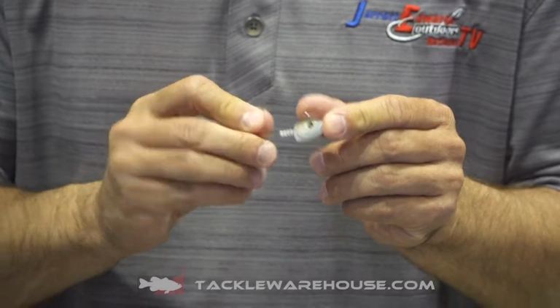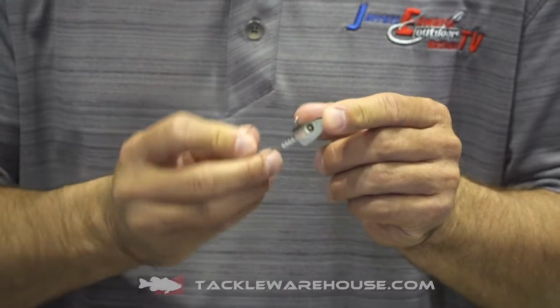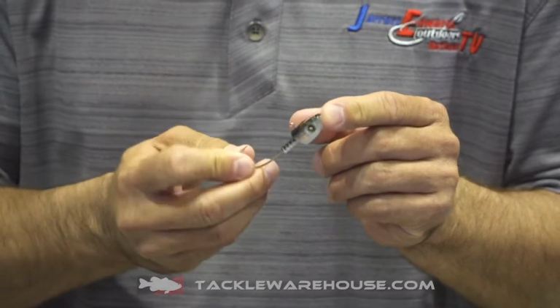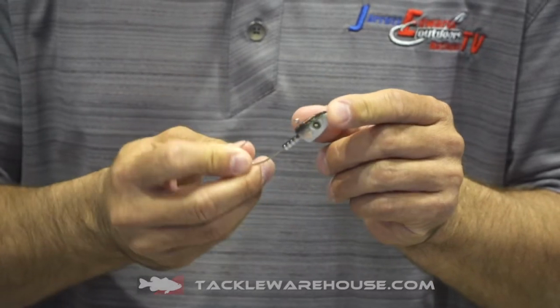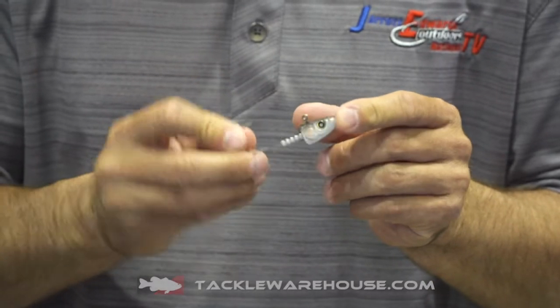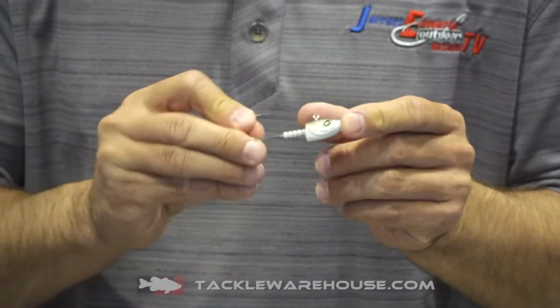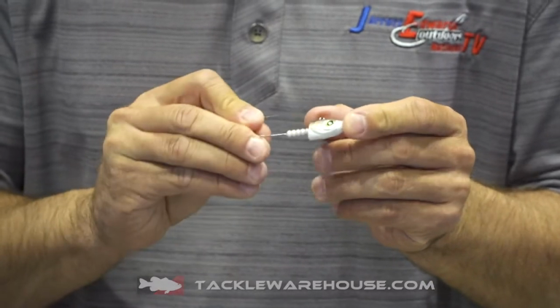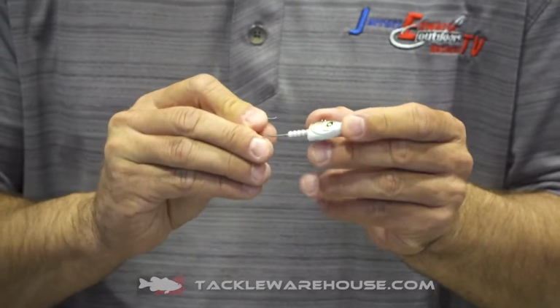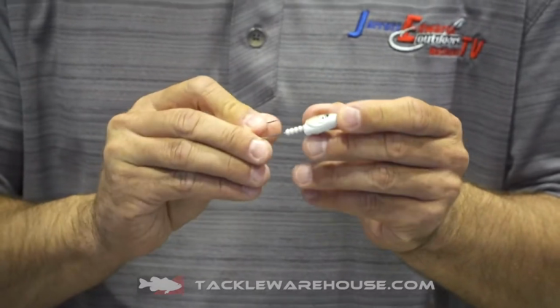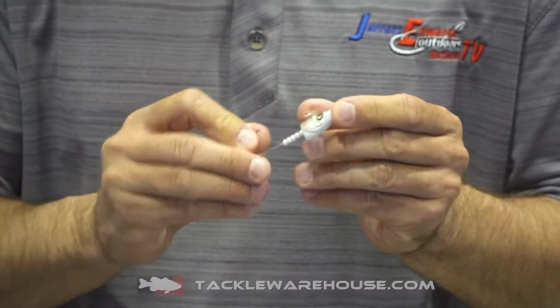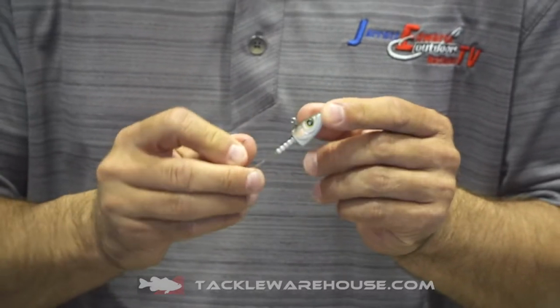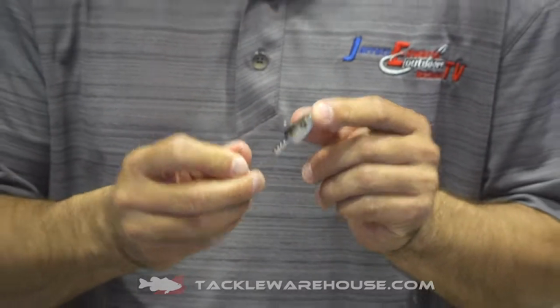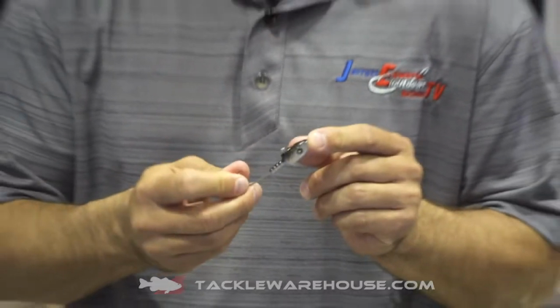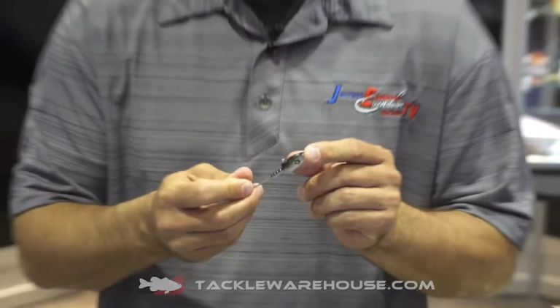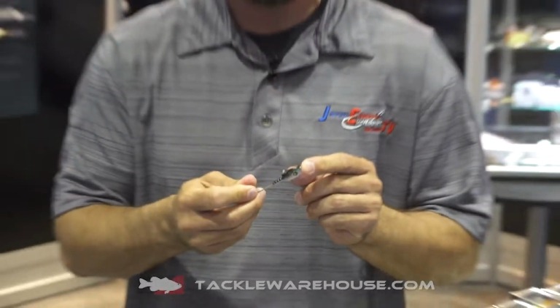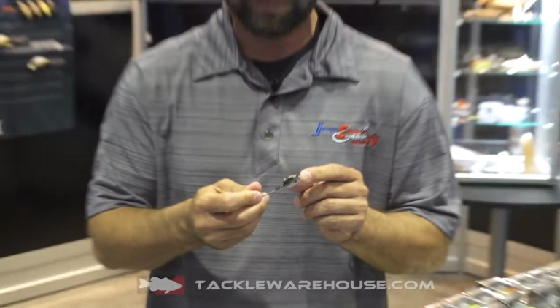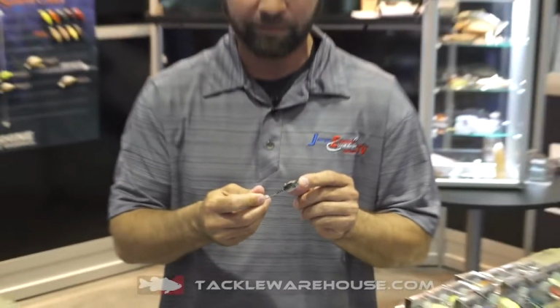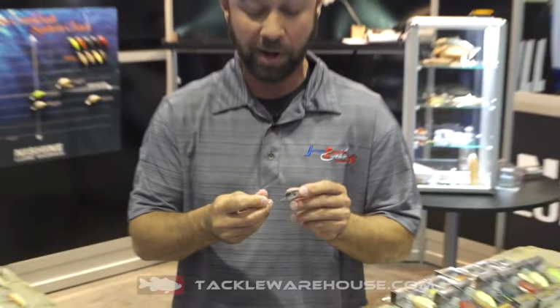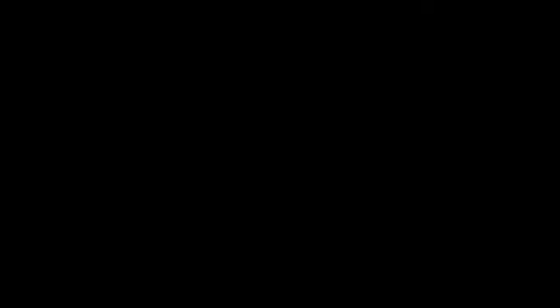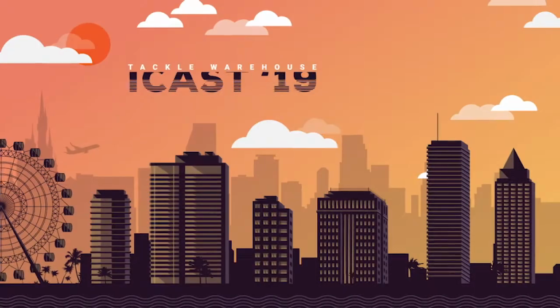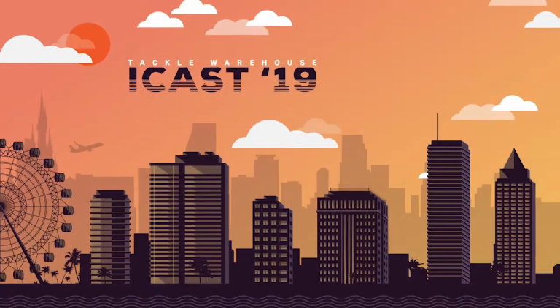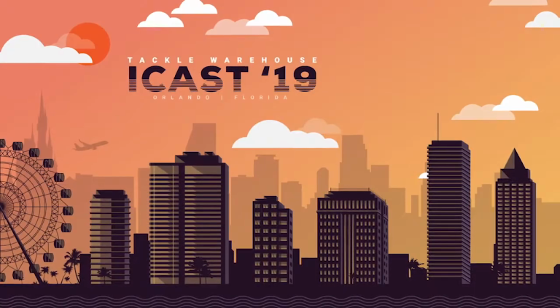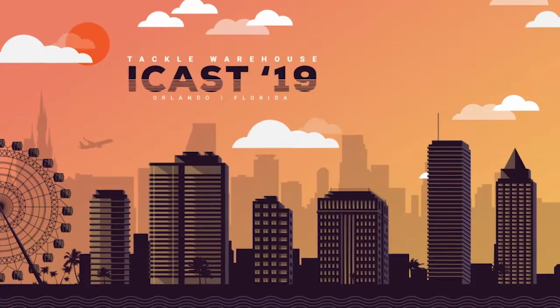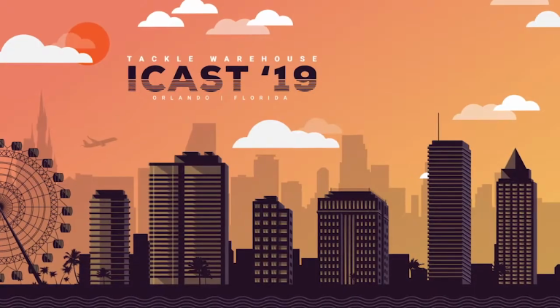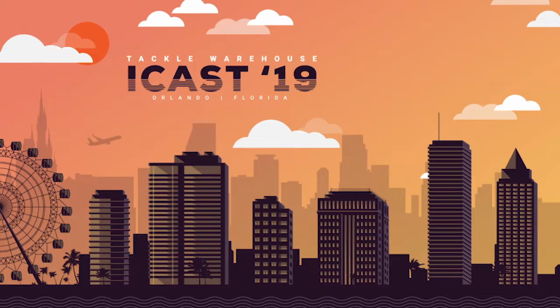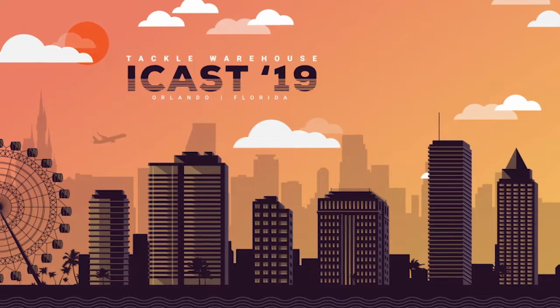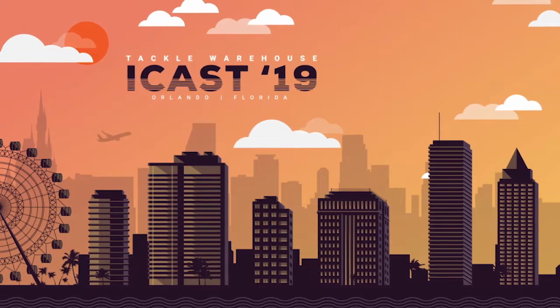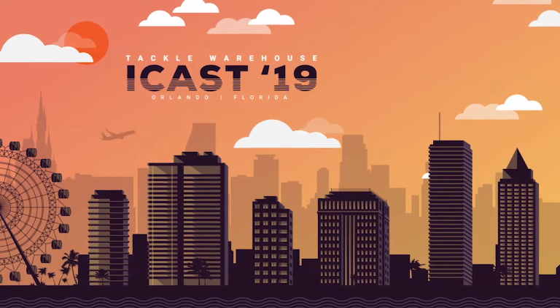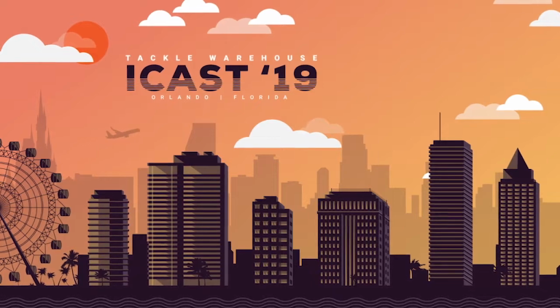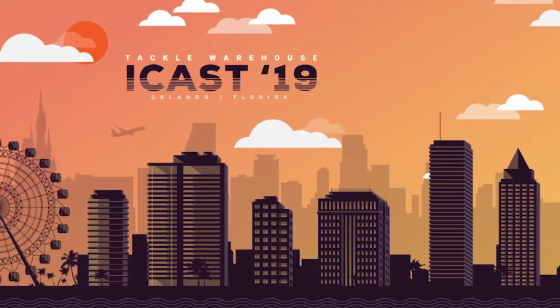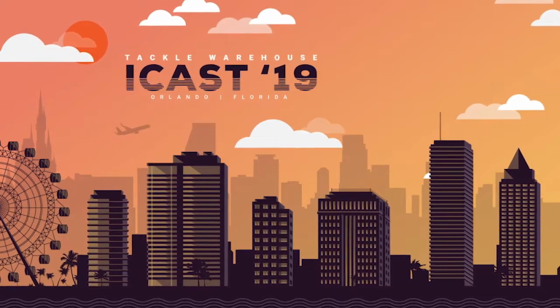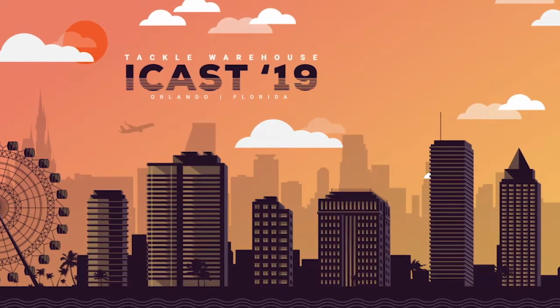This is the Nishini Lure Works smelt head variety — a ton of colors out there. Check it out.